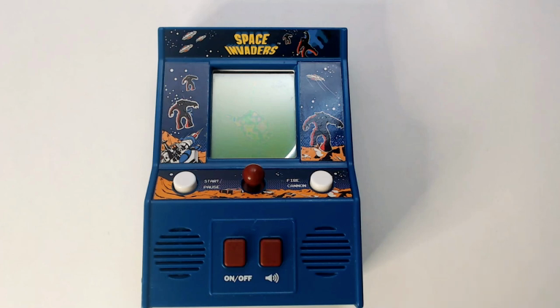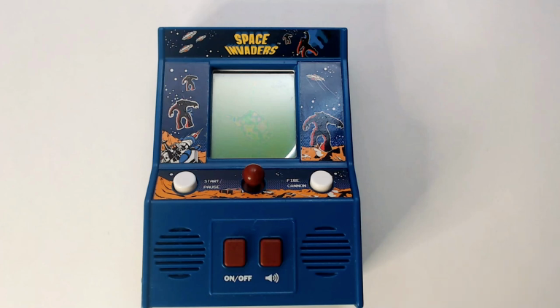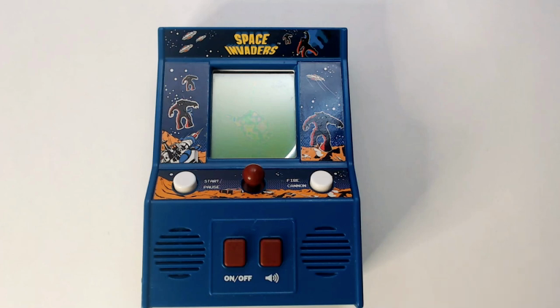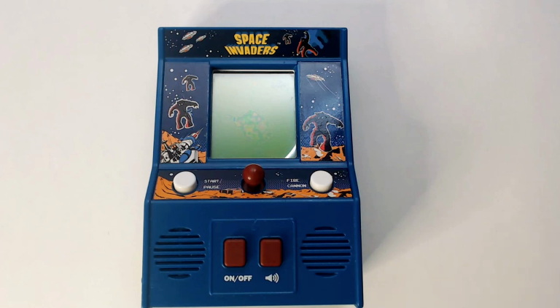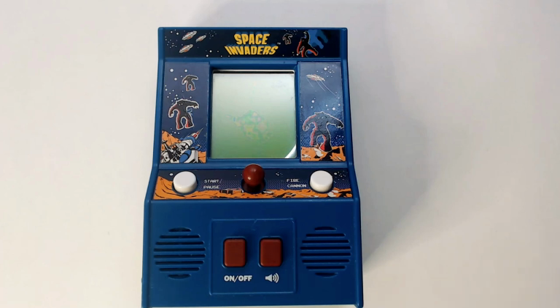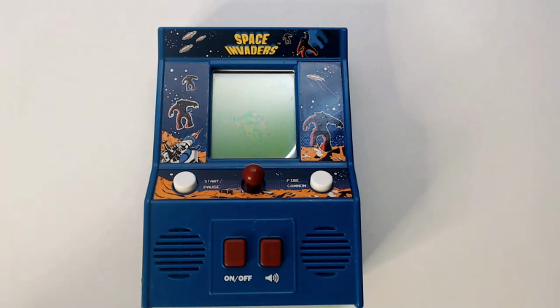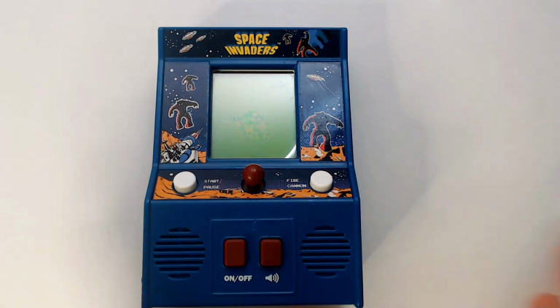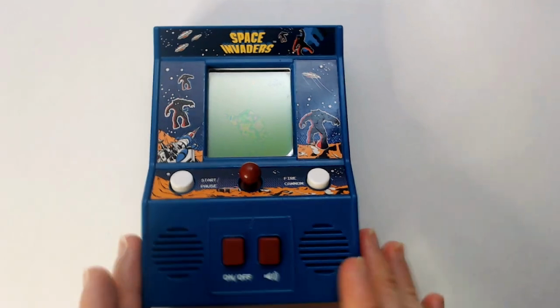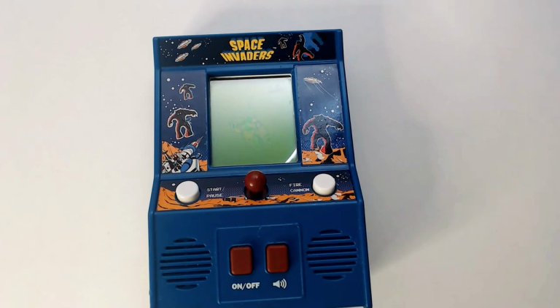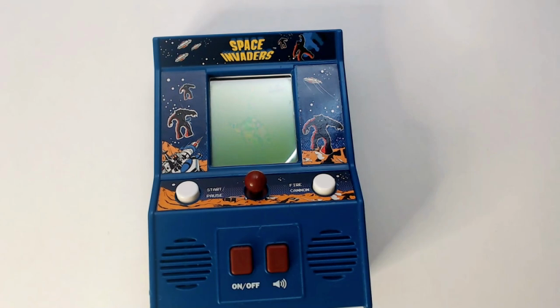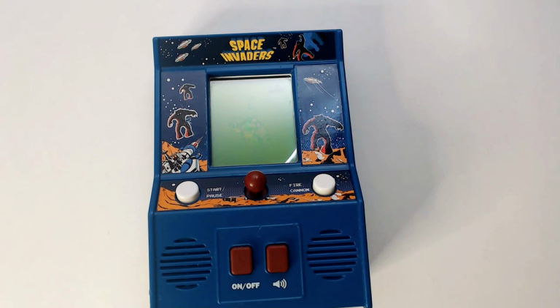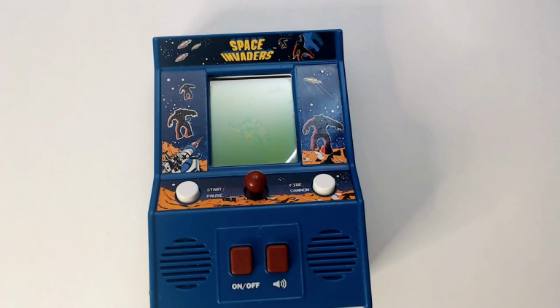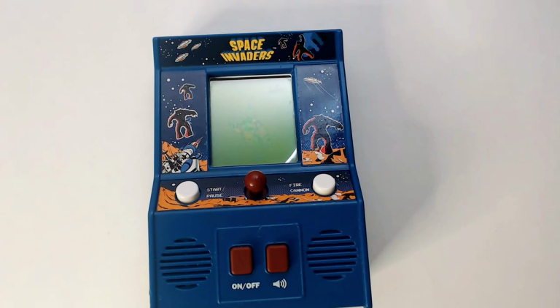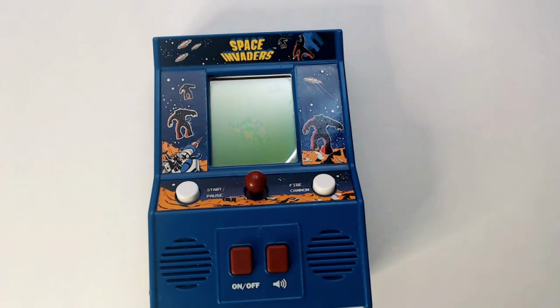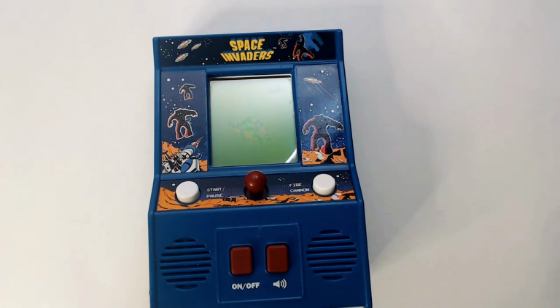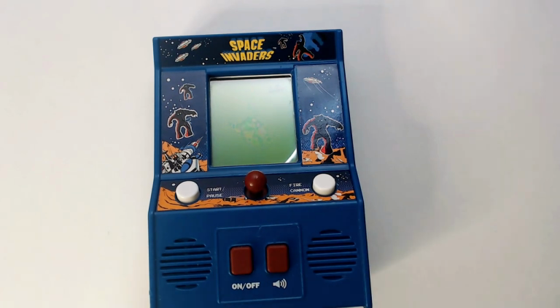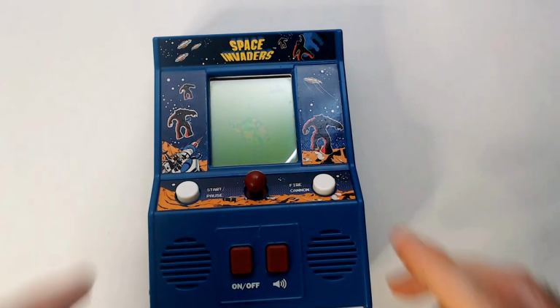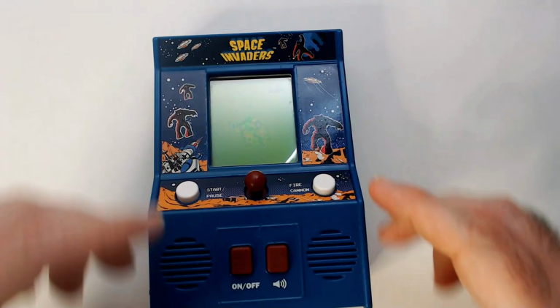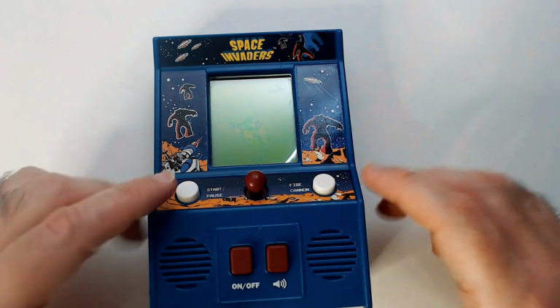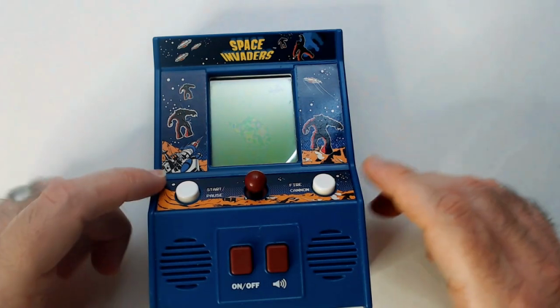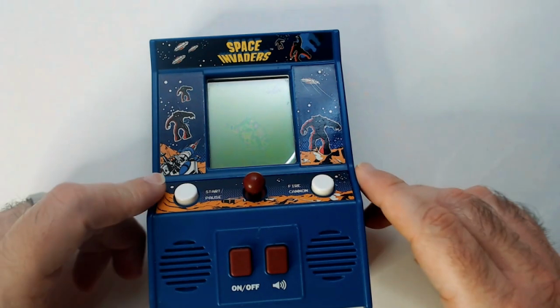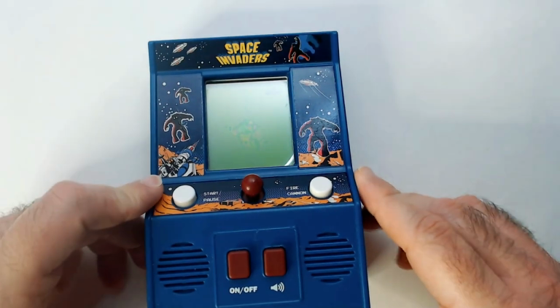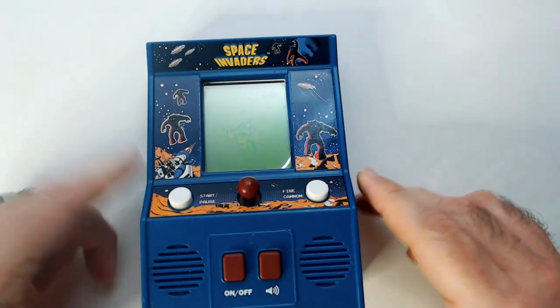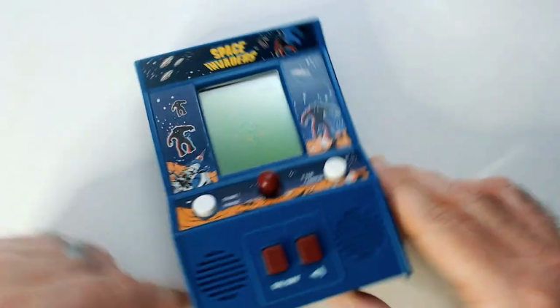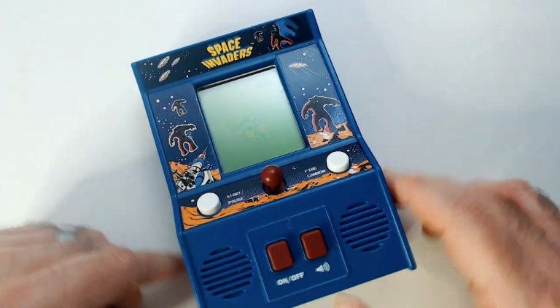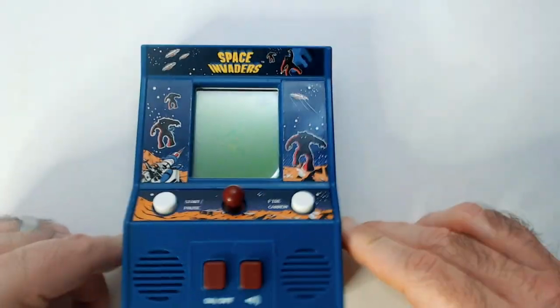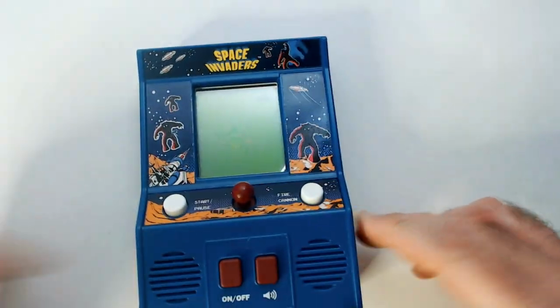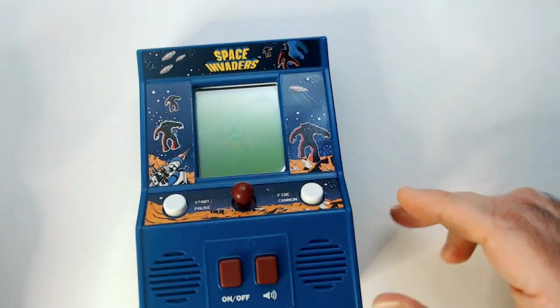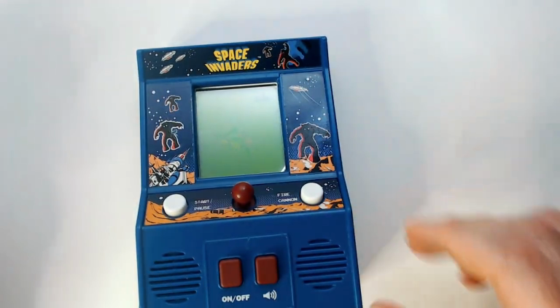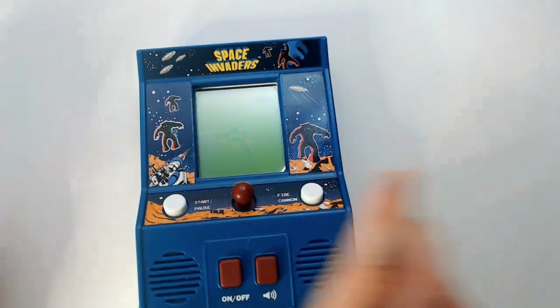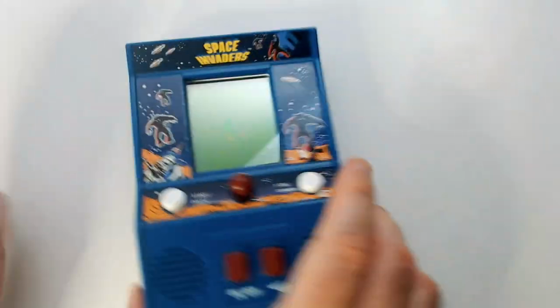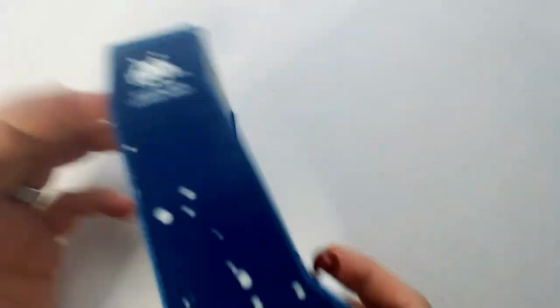Welcome to Triple R. I have a Space Invaders — not on my arcade but one of these minis. Pretty cool, got it for like $2.50 from the thrift store.